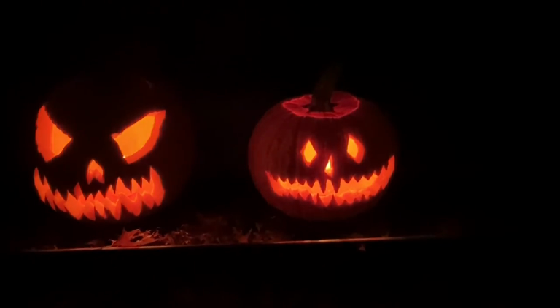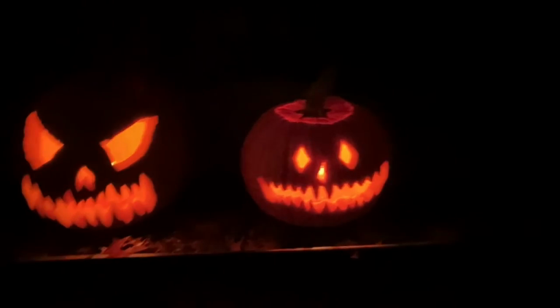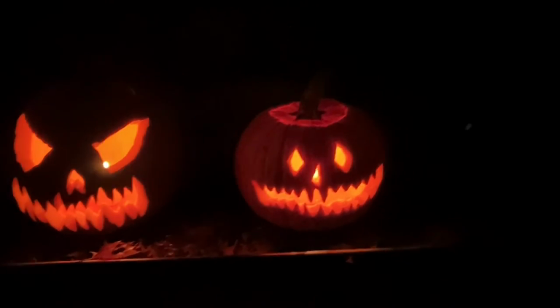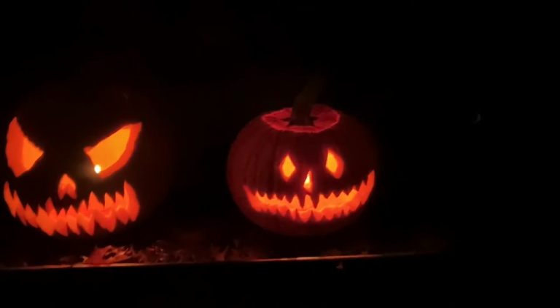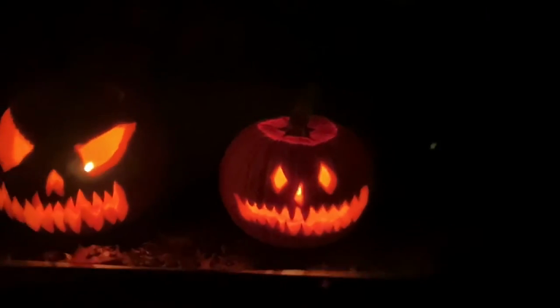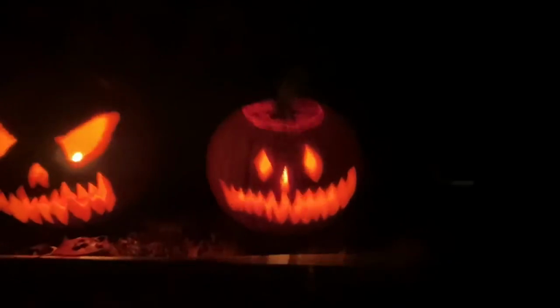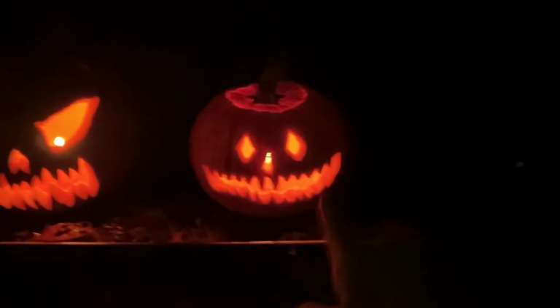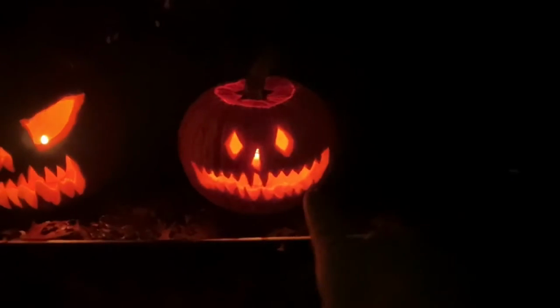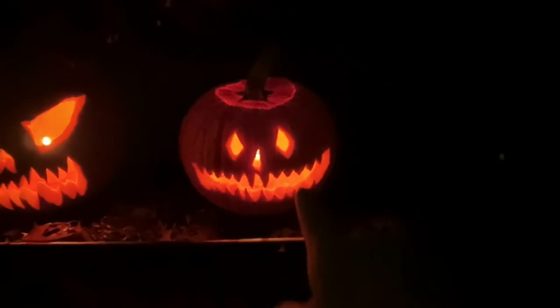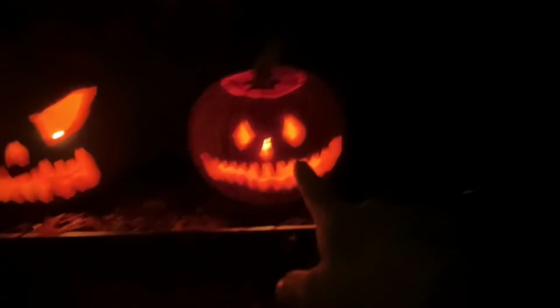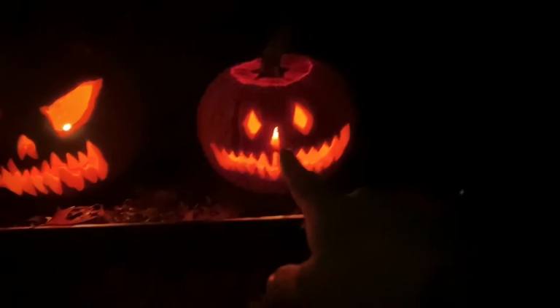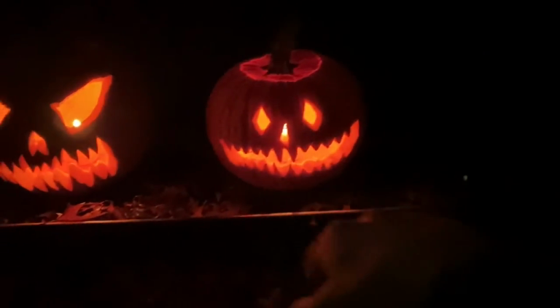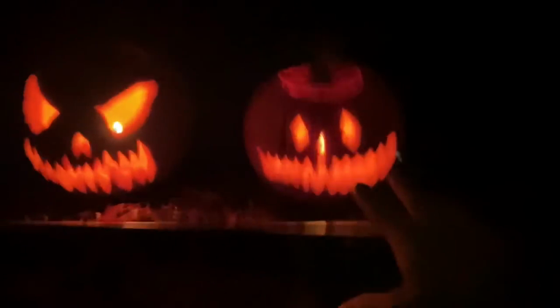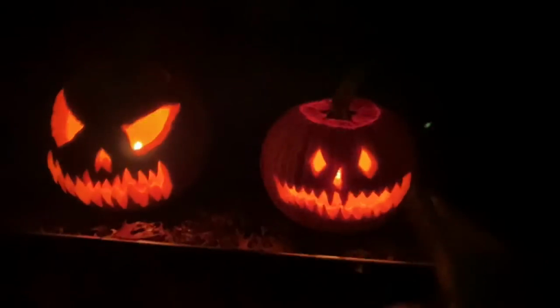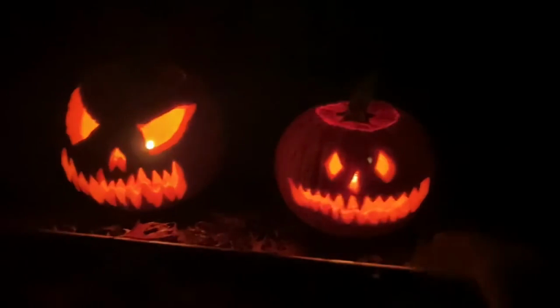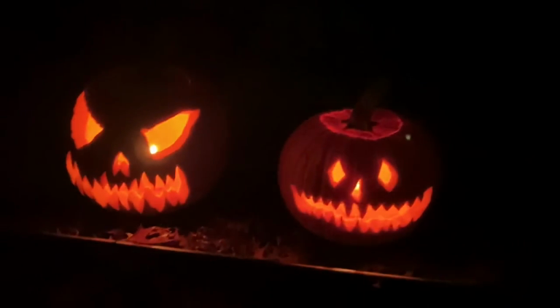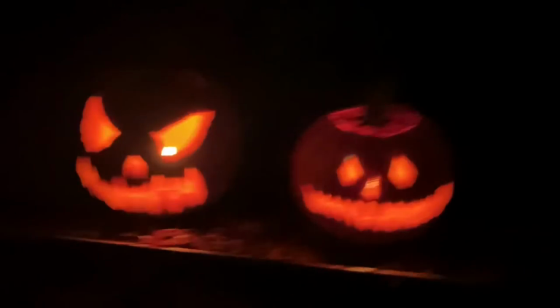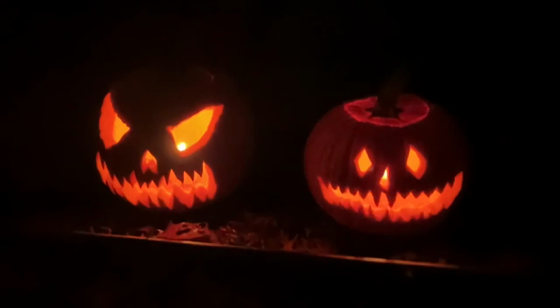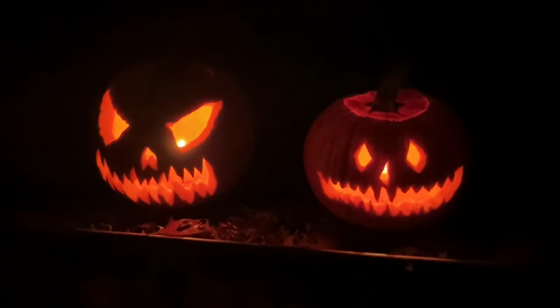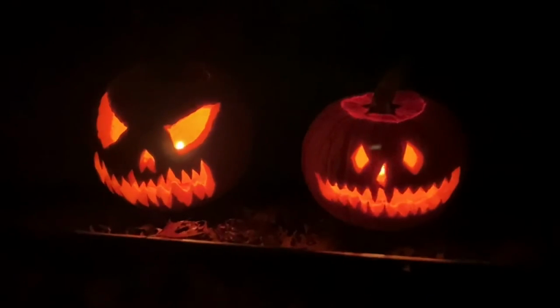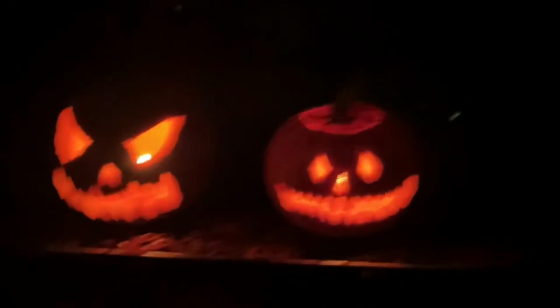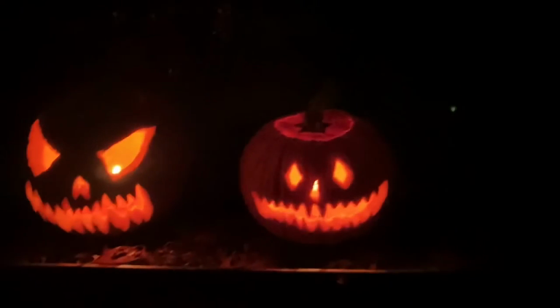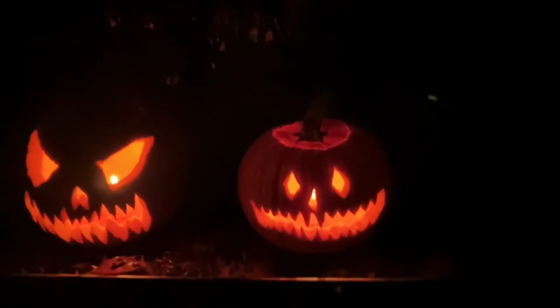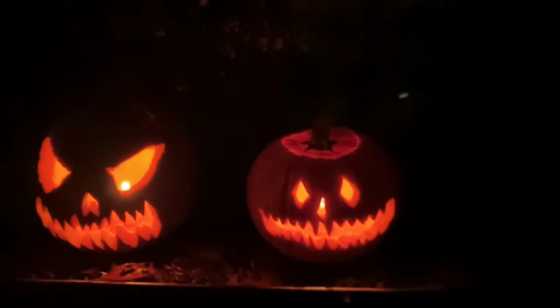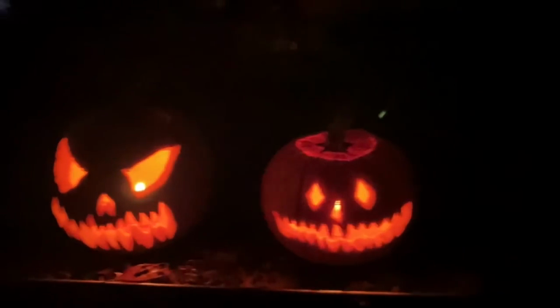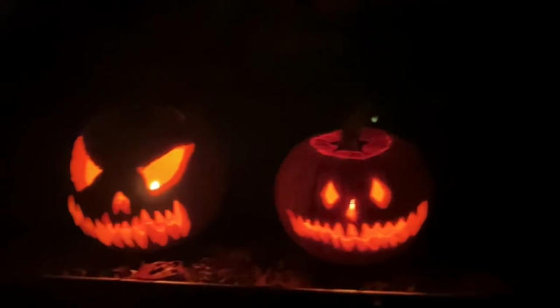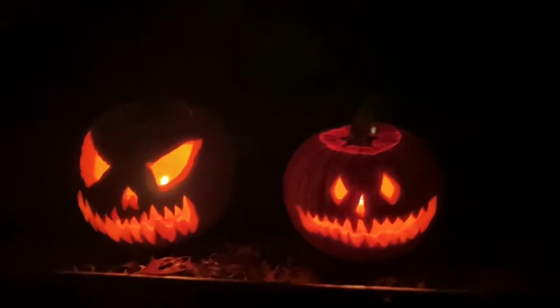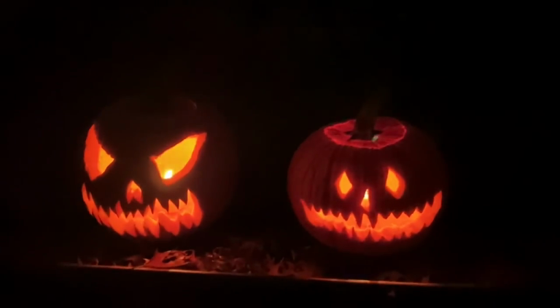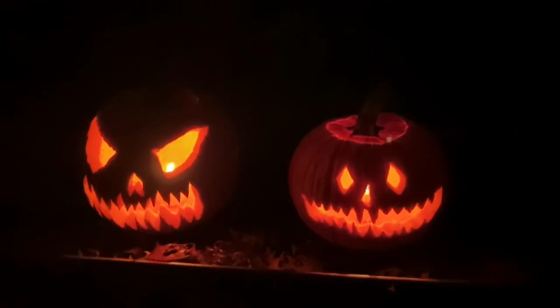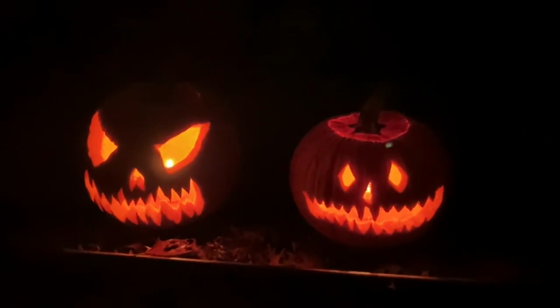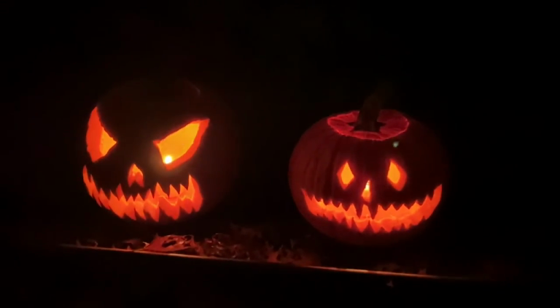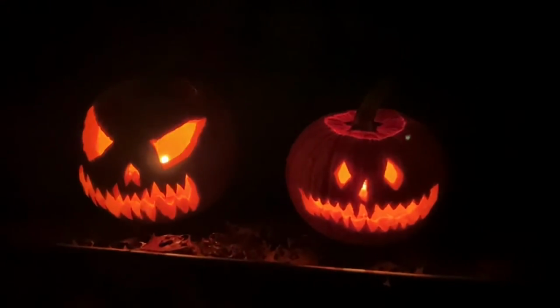It's my first time carving a pumpkin in like eight, ten years. I don't miss it.